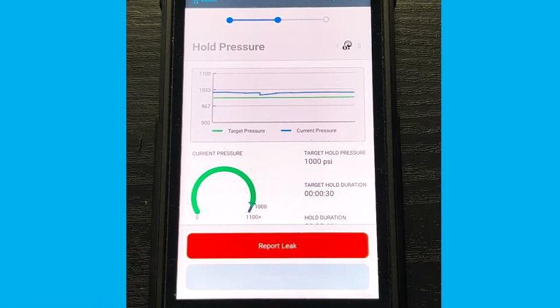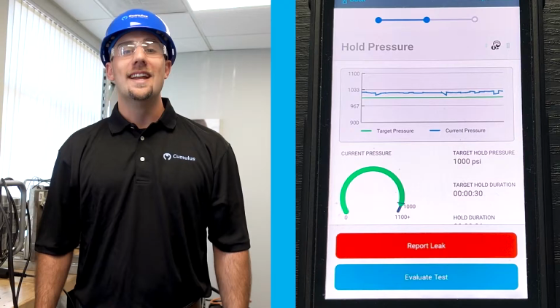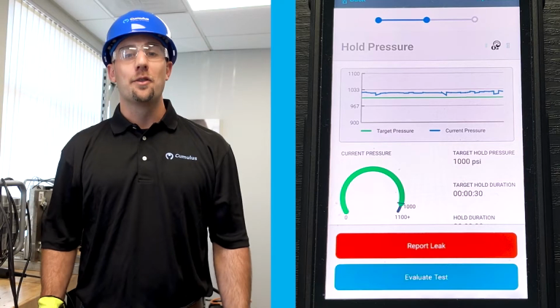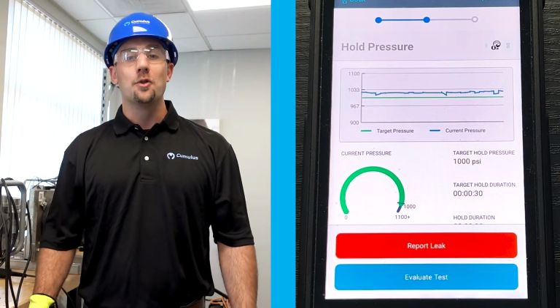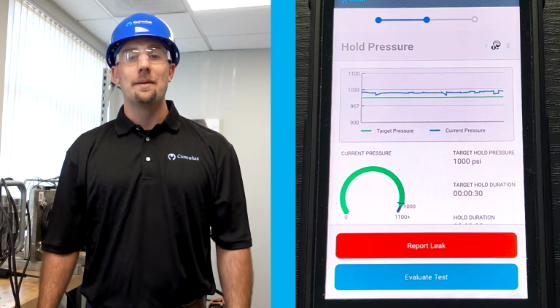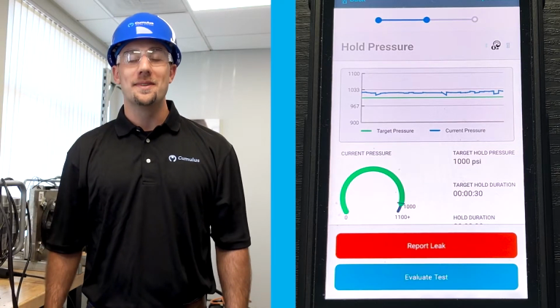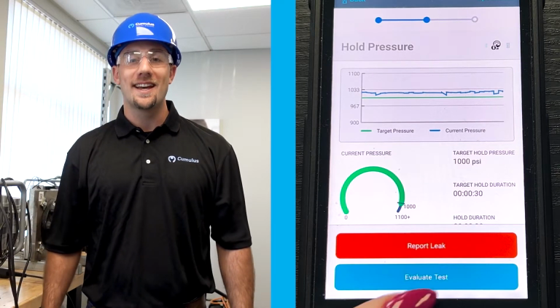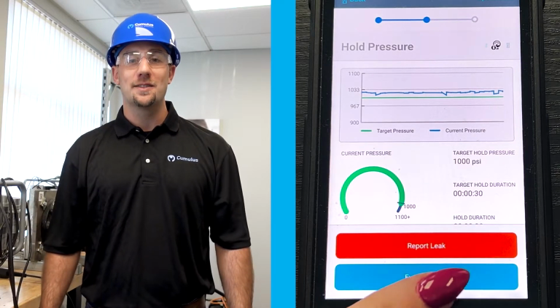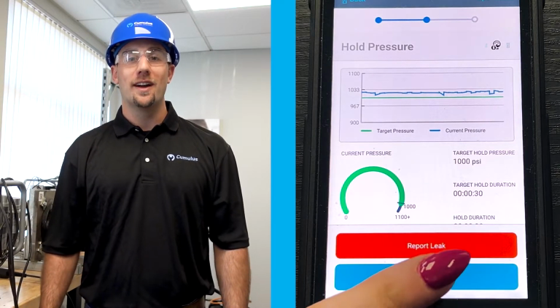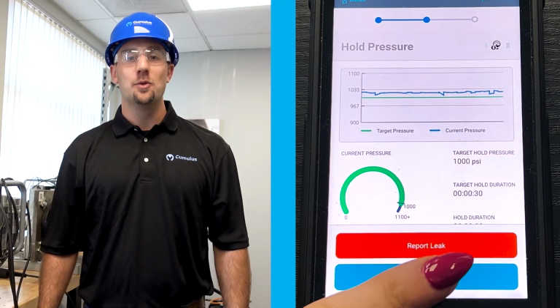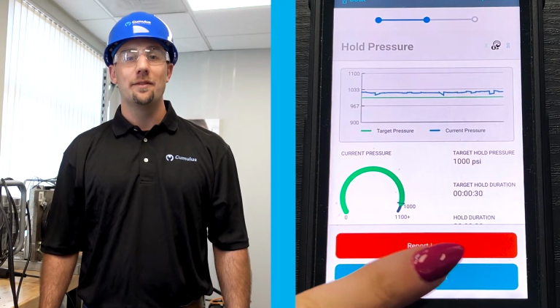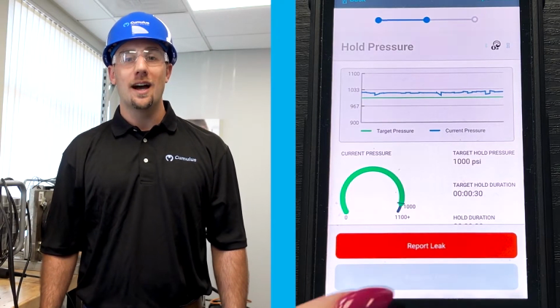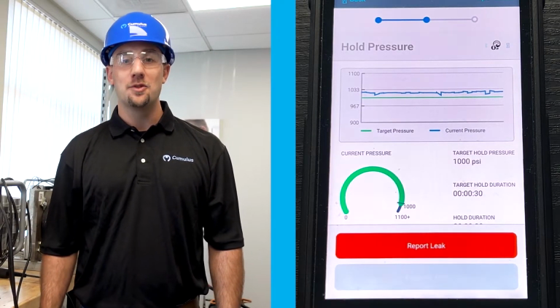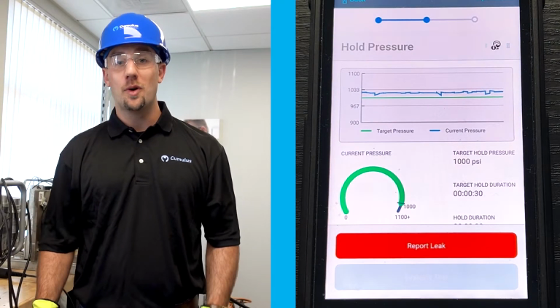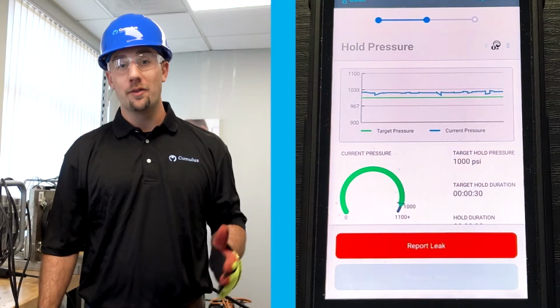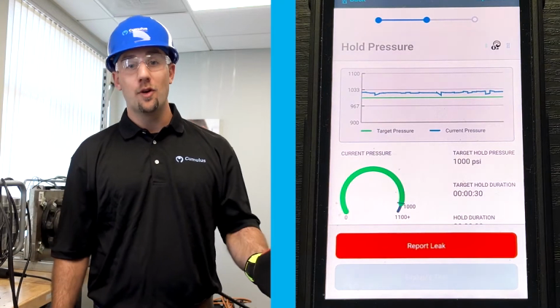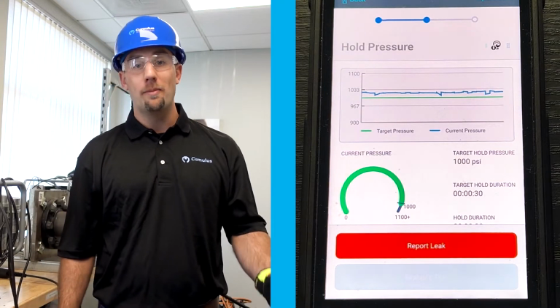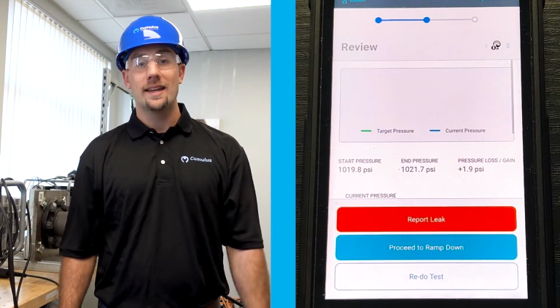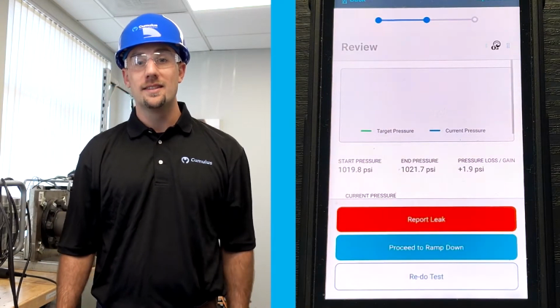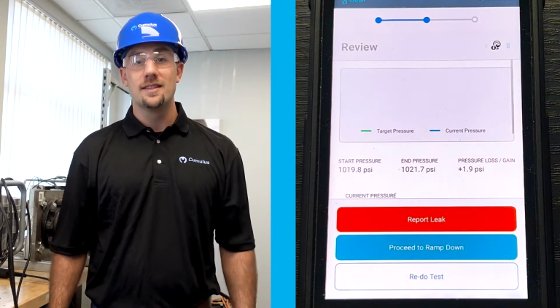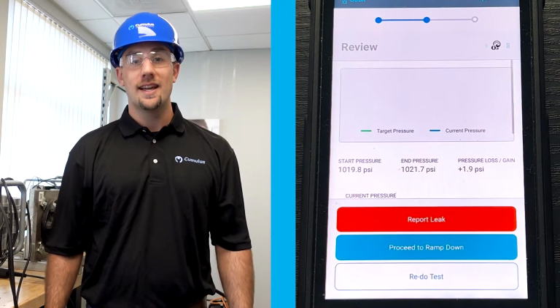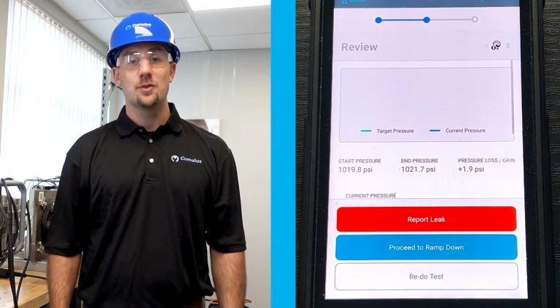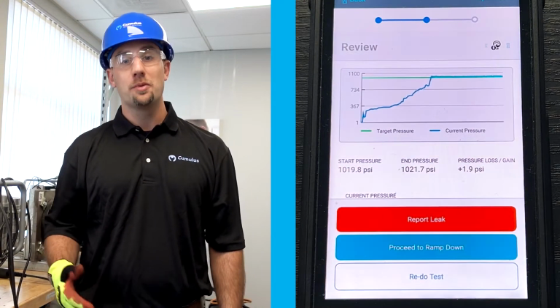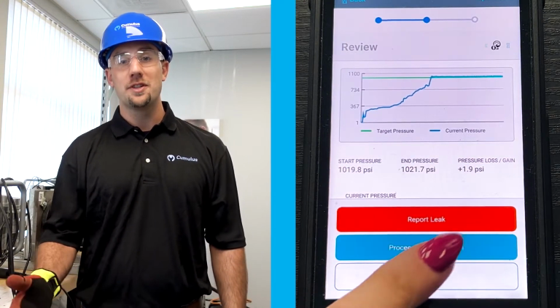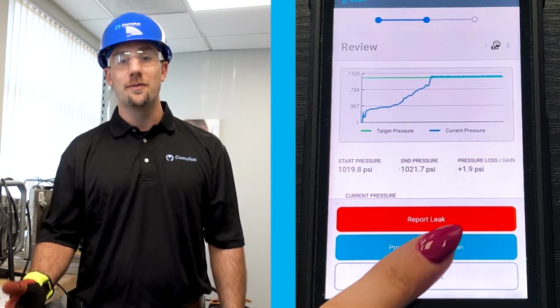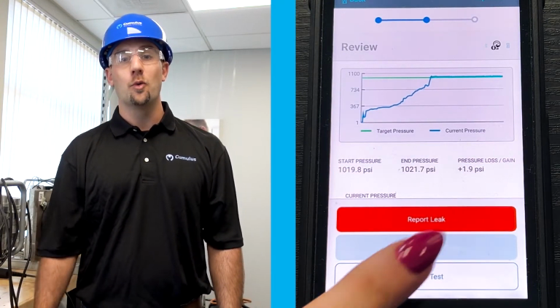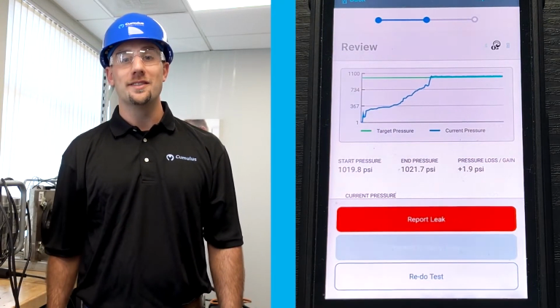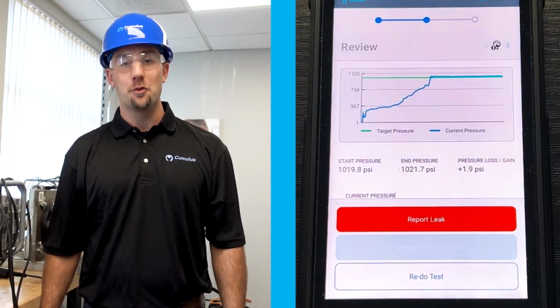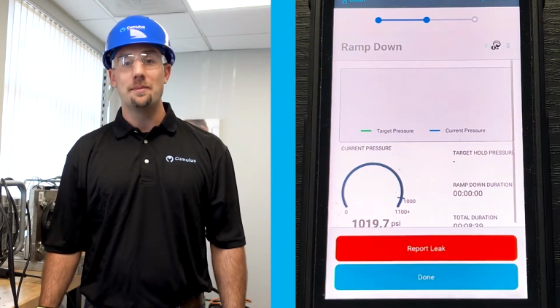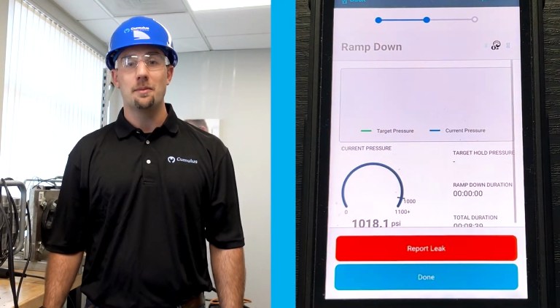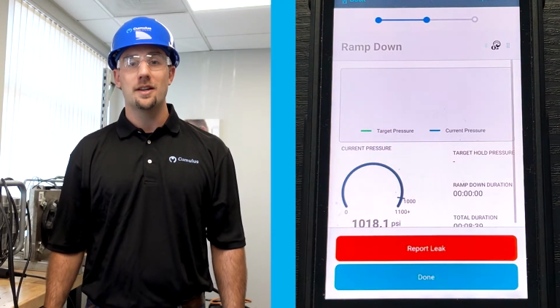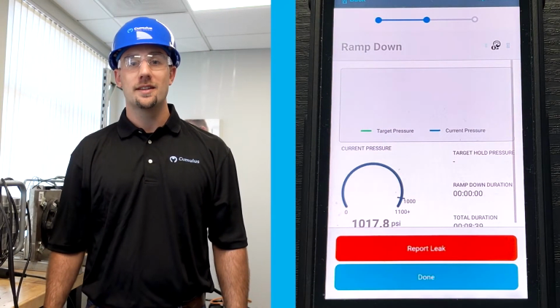Now that the hold time has been satisfied, you will have the option to either go back into the test or proceed forward into the ramp-down process.